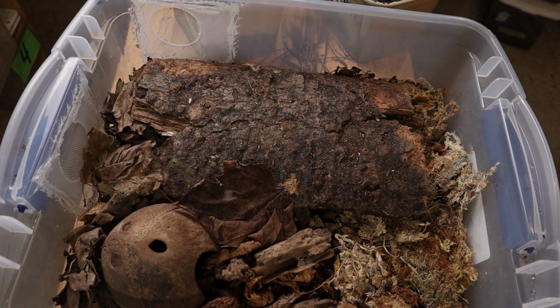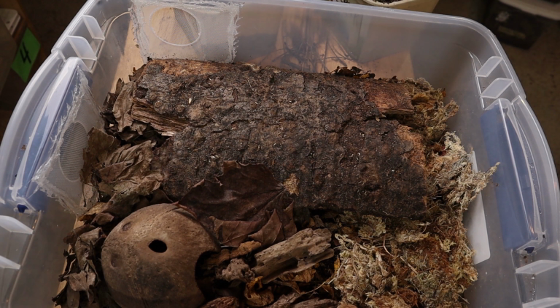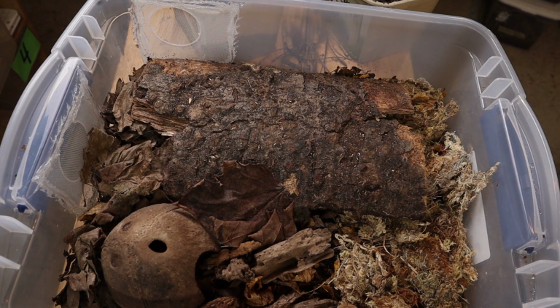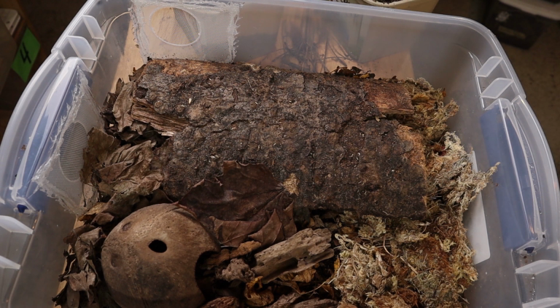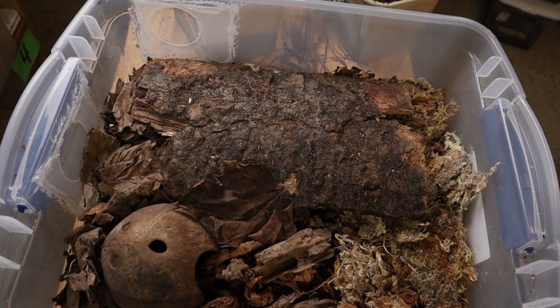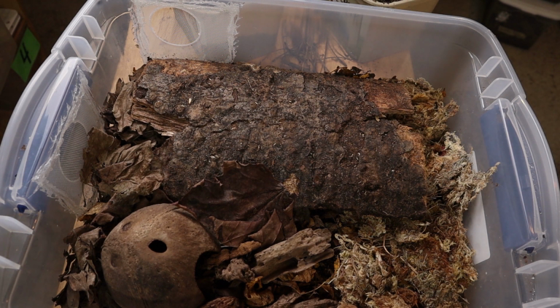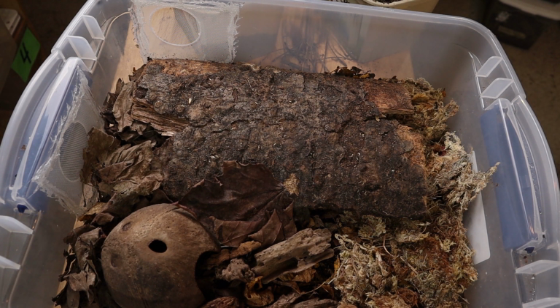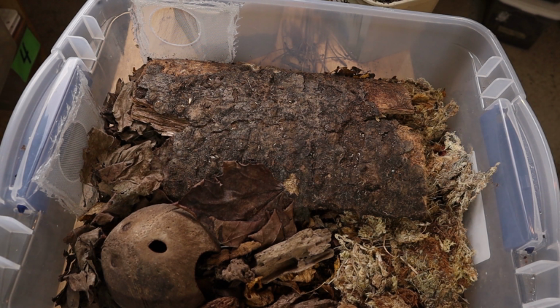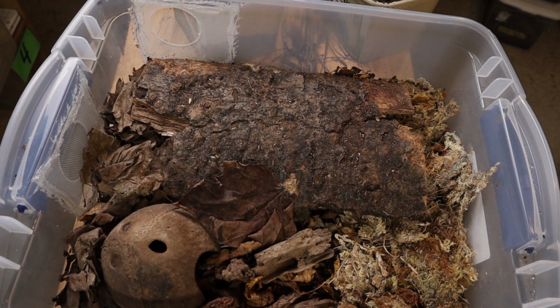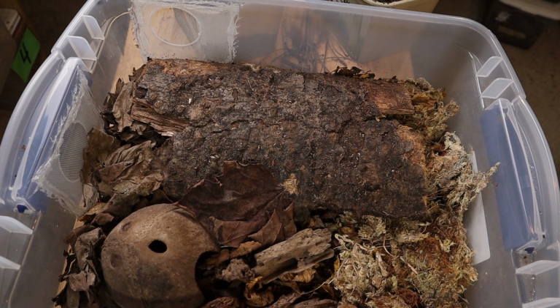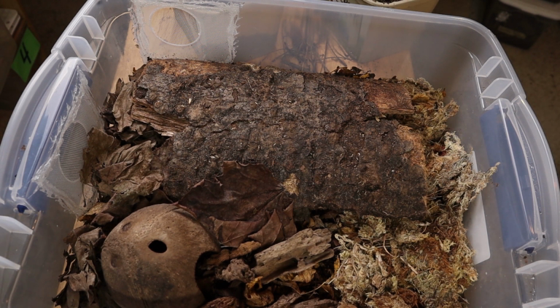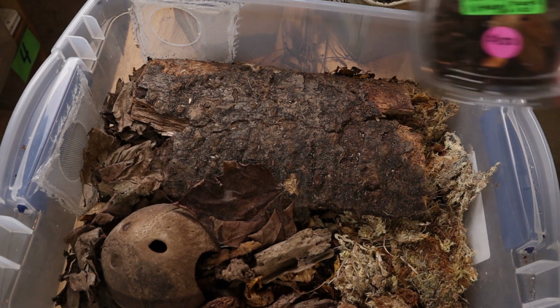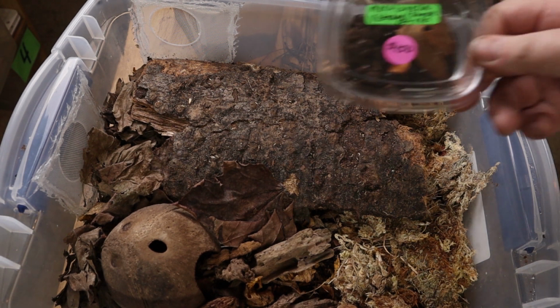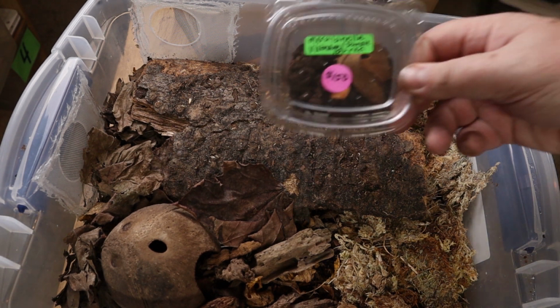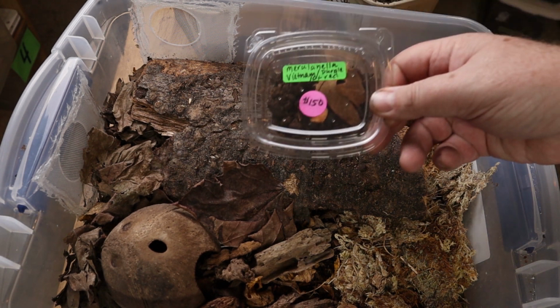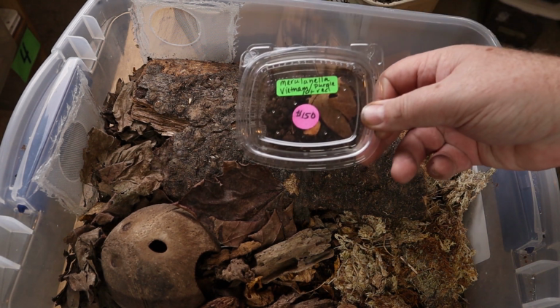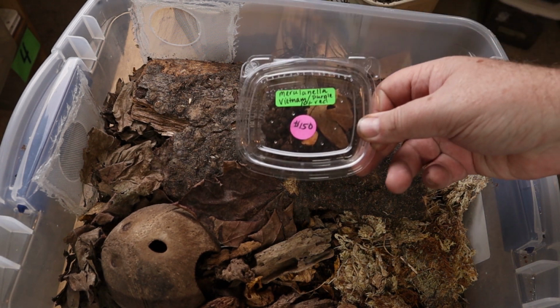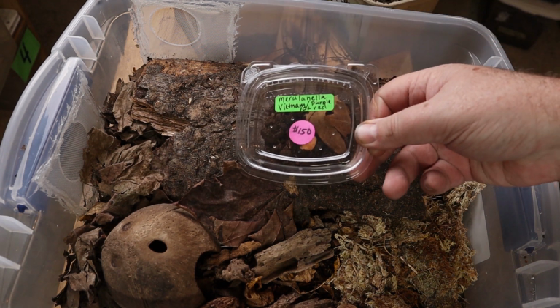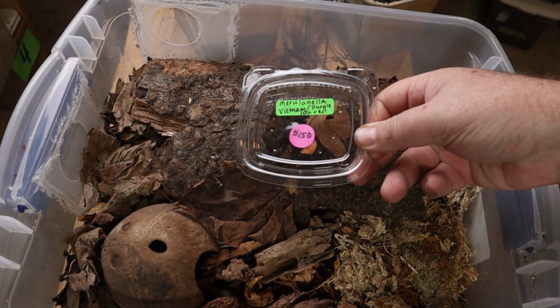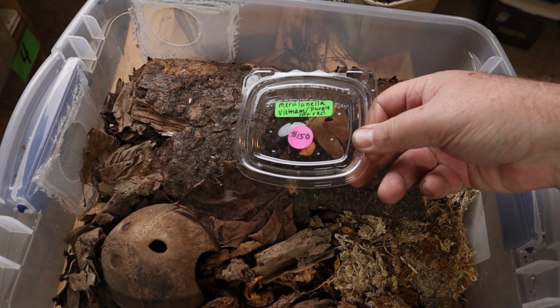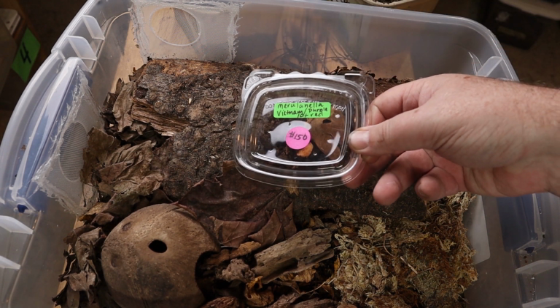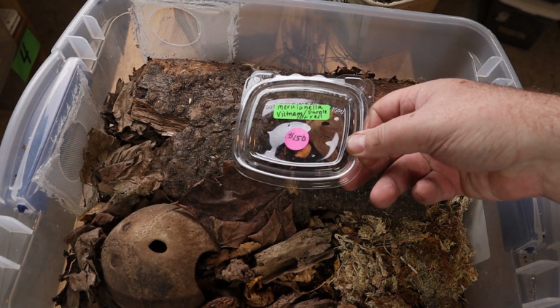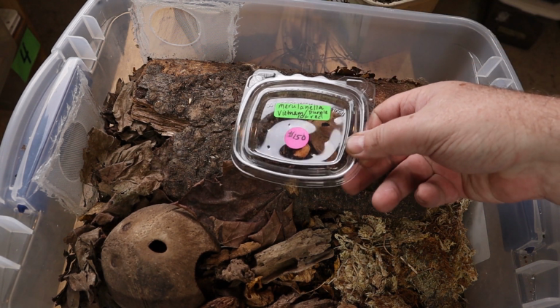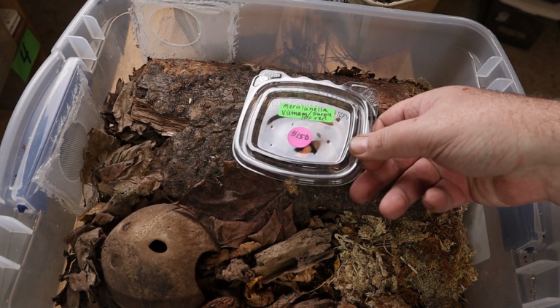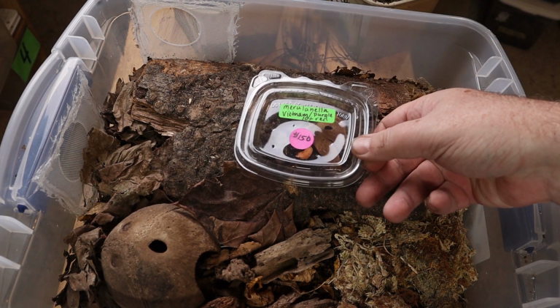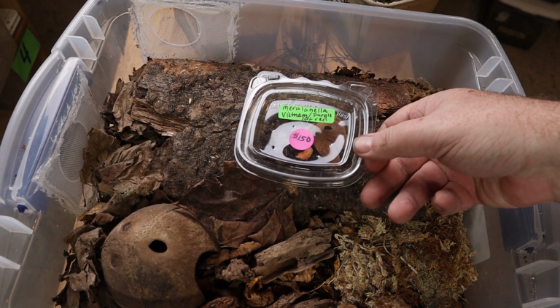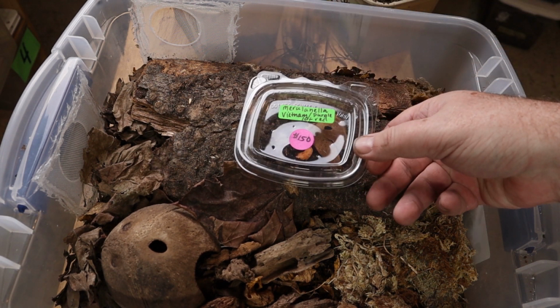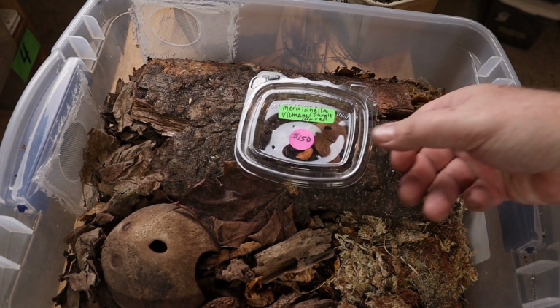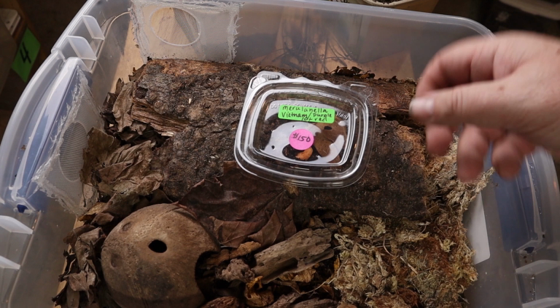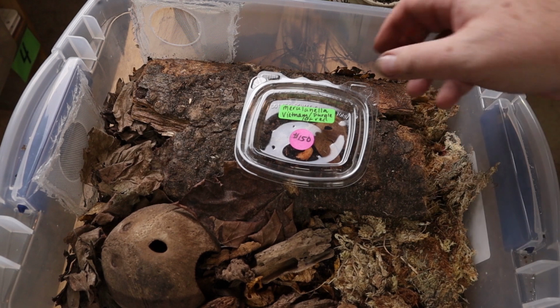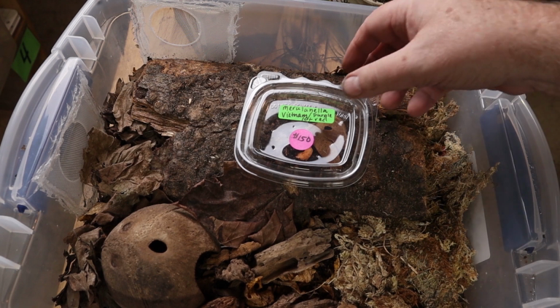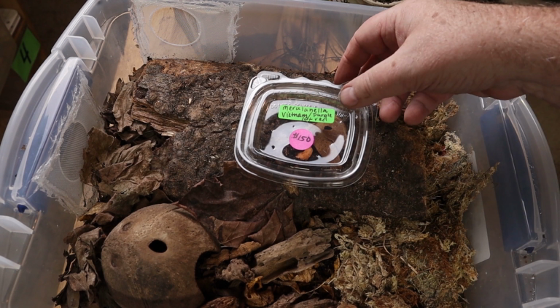If I missed anything or if you have any questions, leave a comment down below. Let's take a look at those isopods — it's about time!